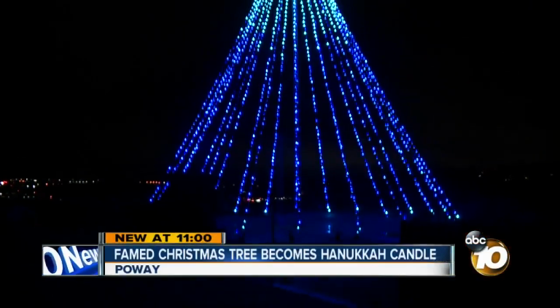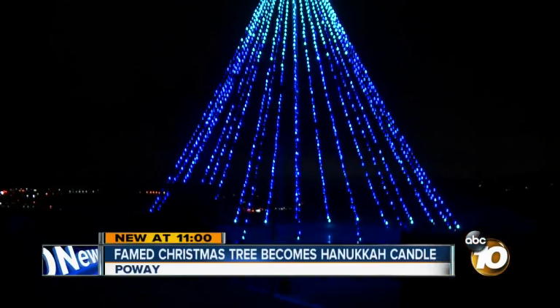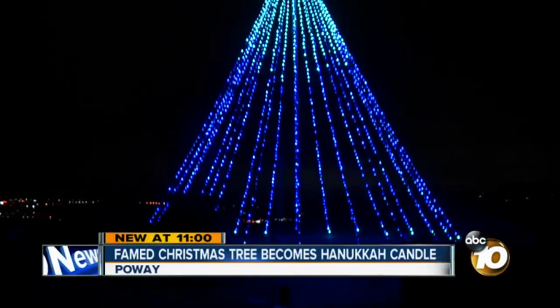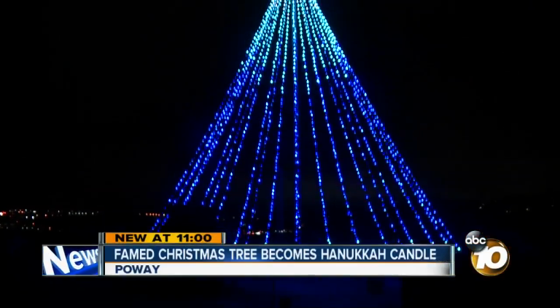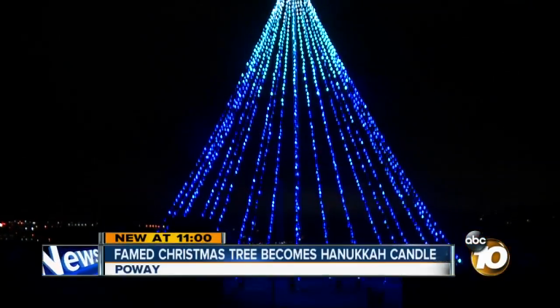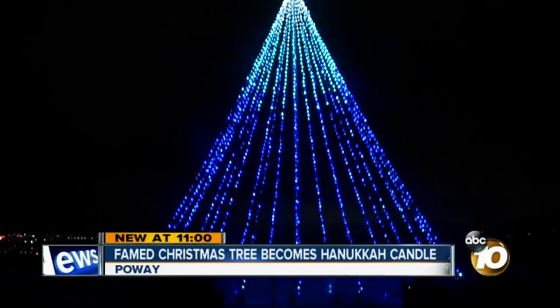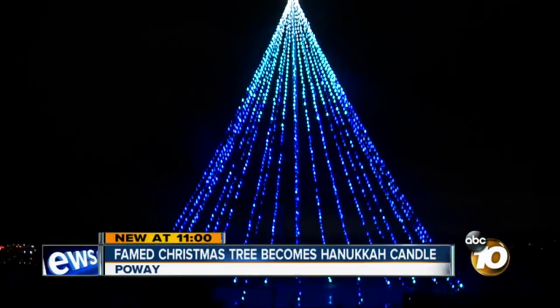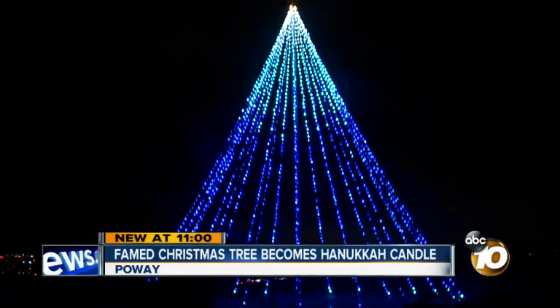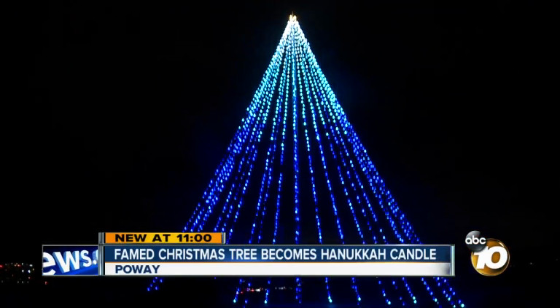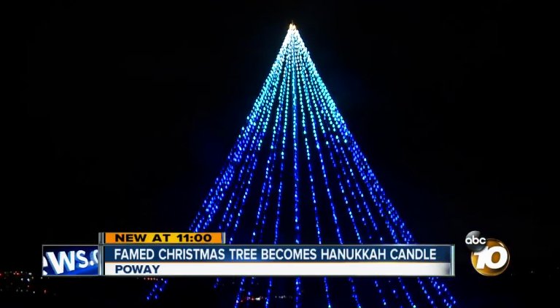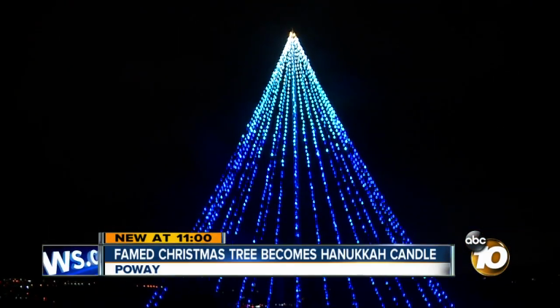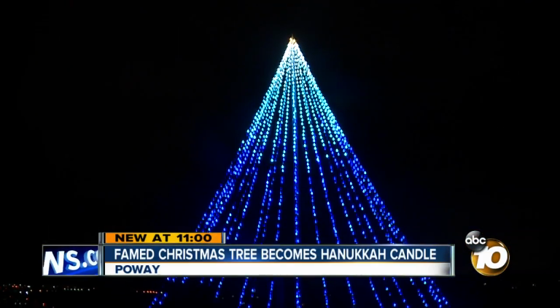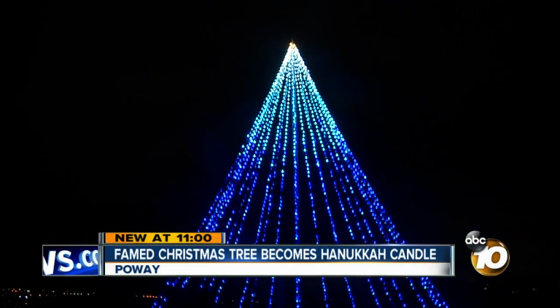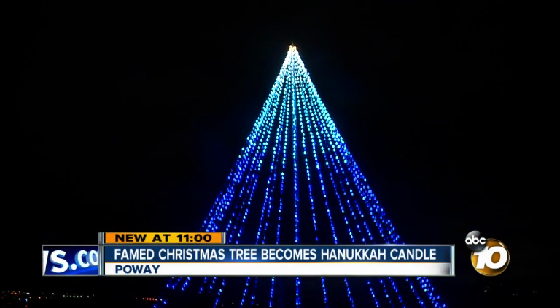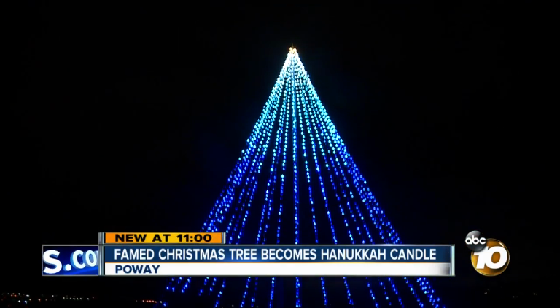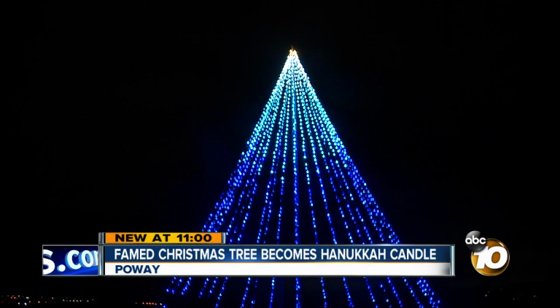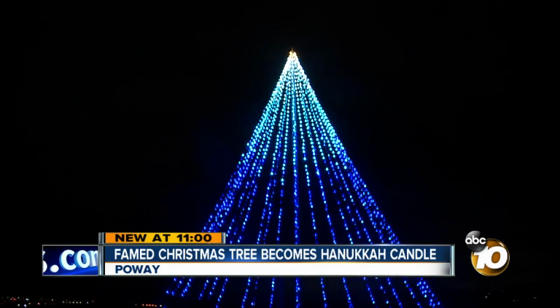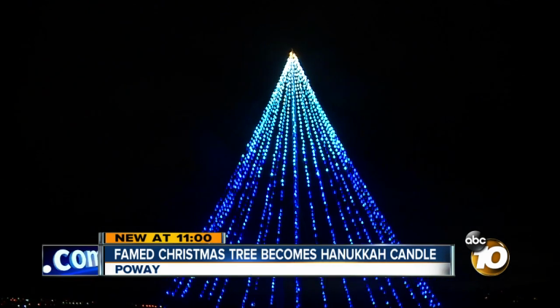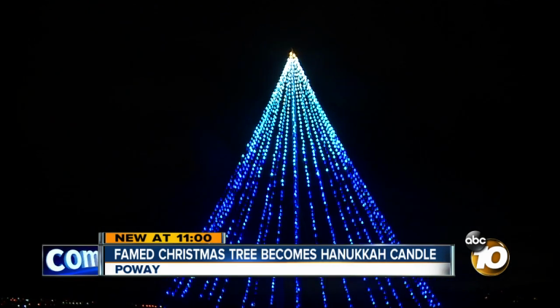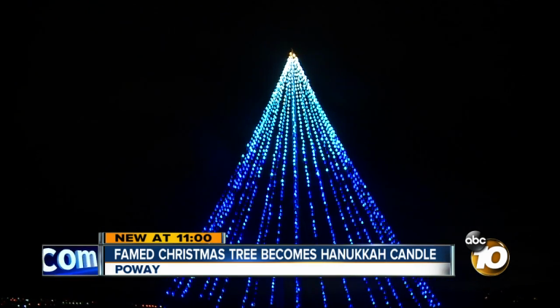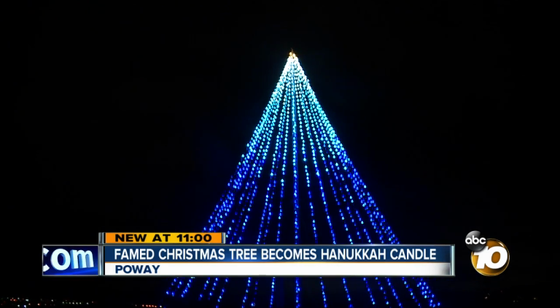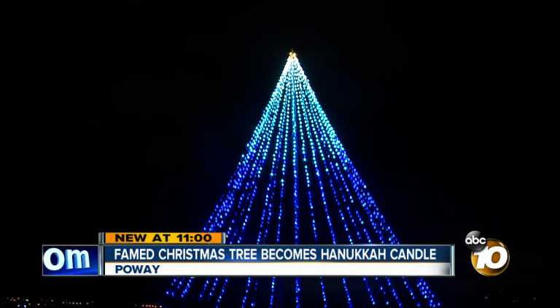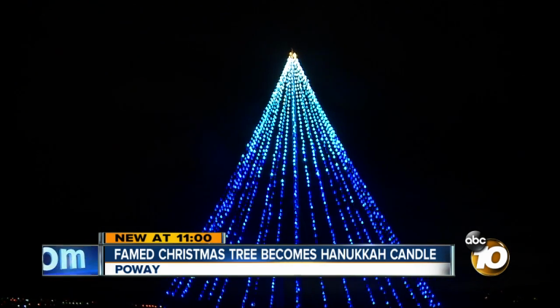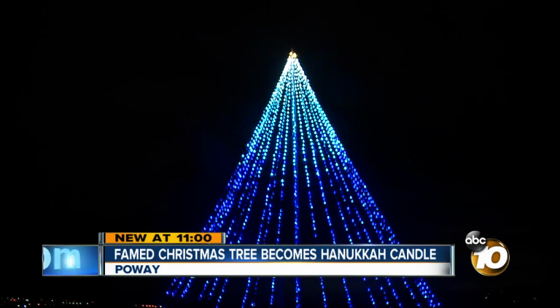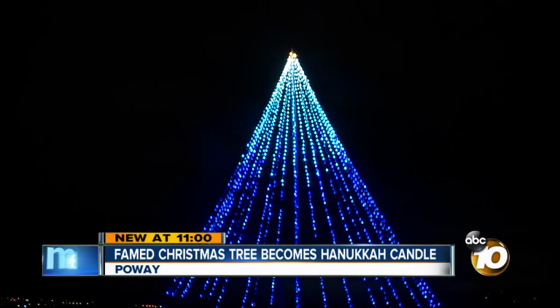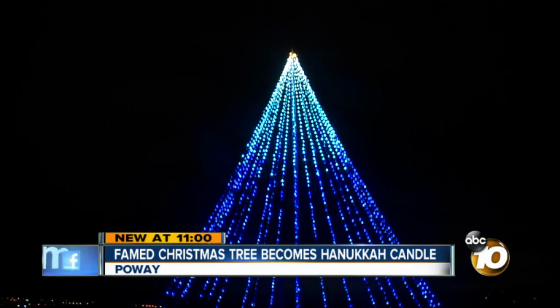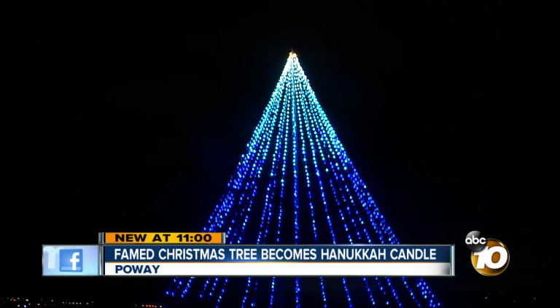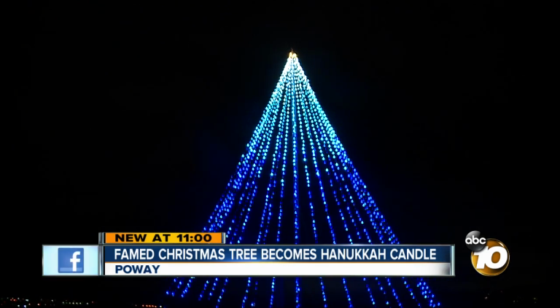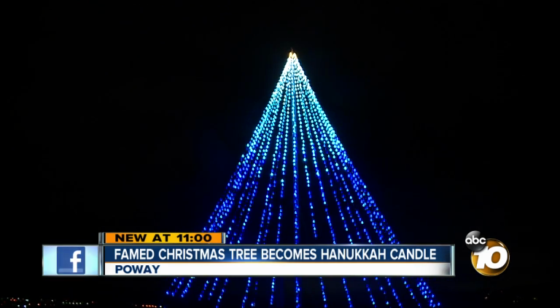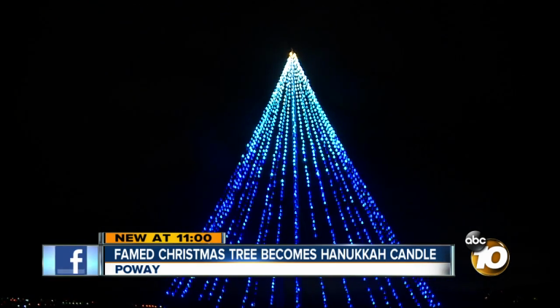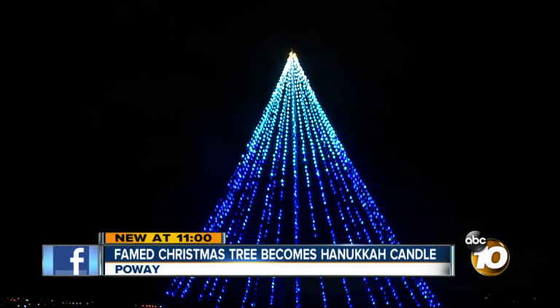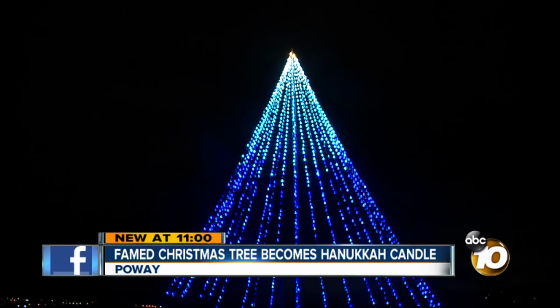I've lived here my whole life and have admired this tree, but this is unbelievable.